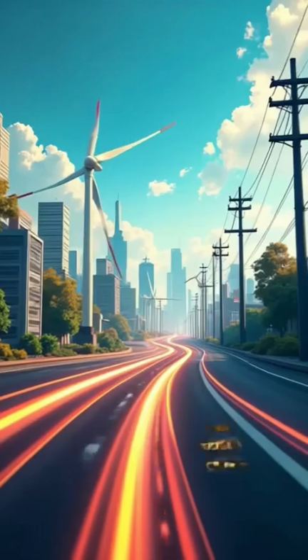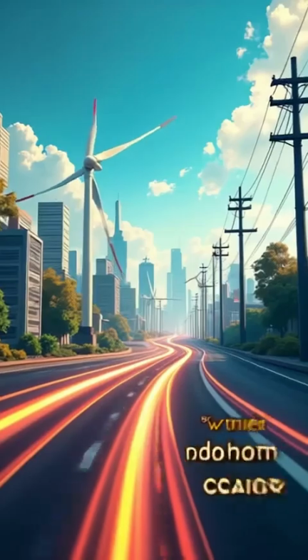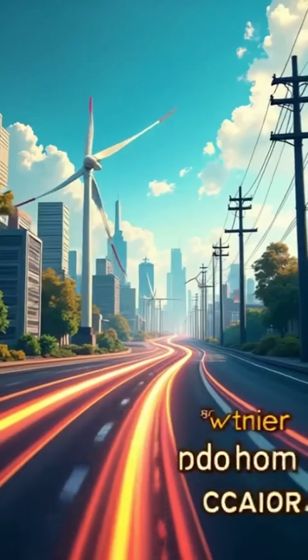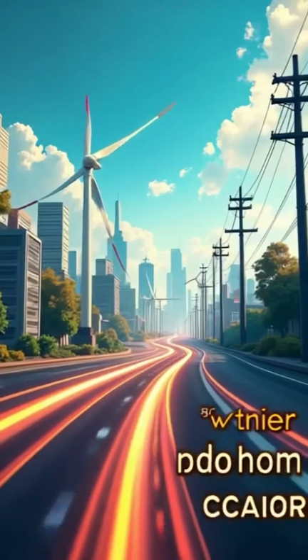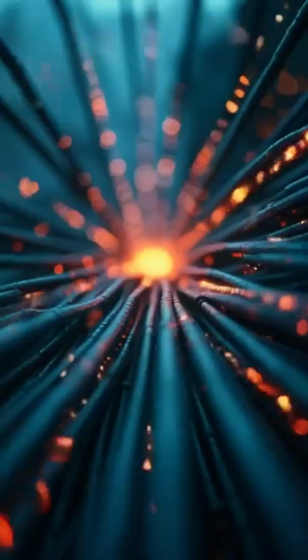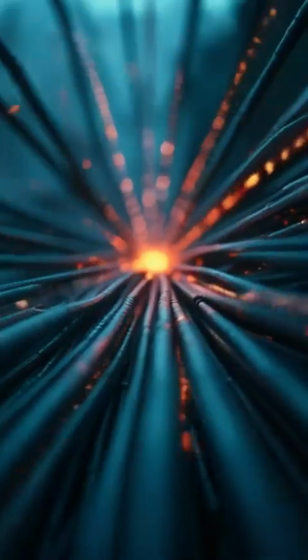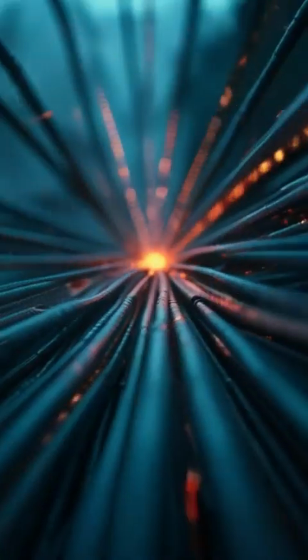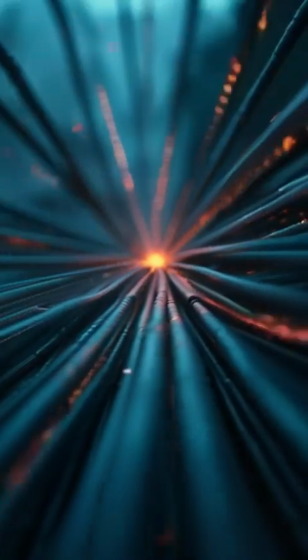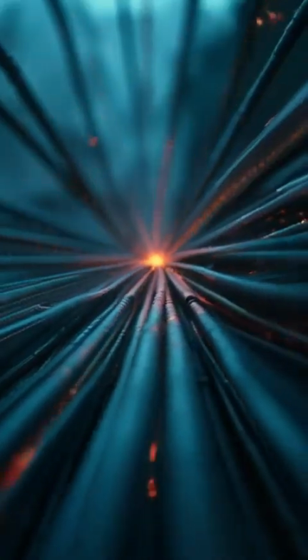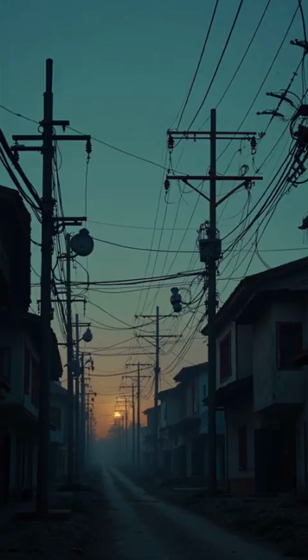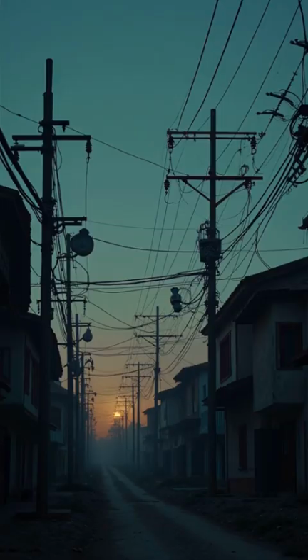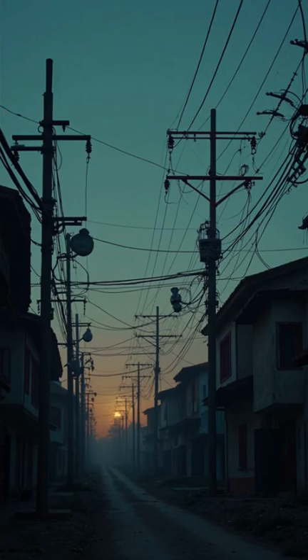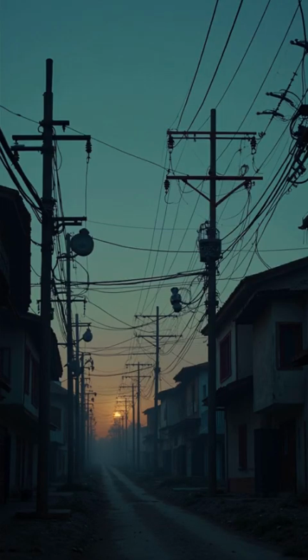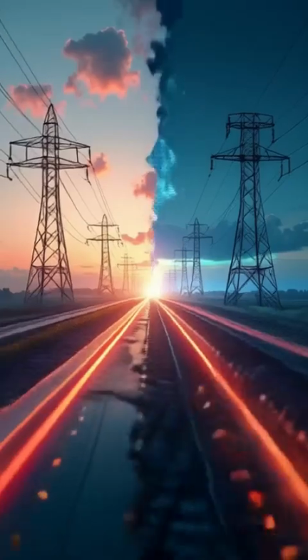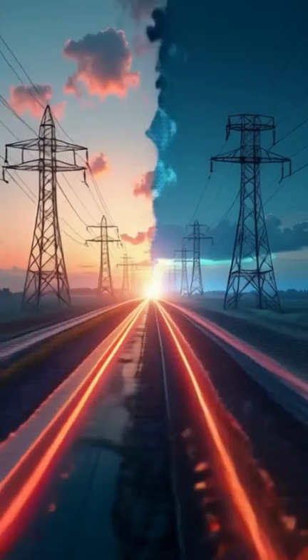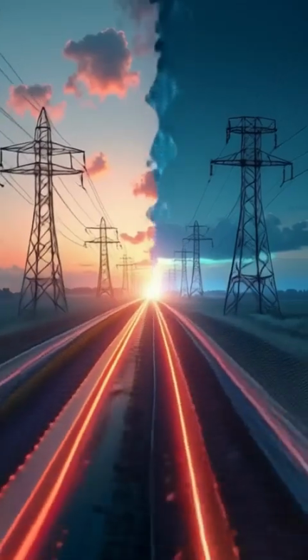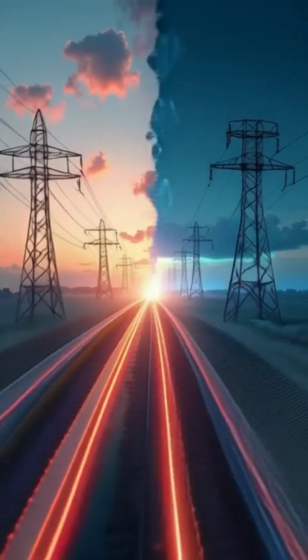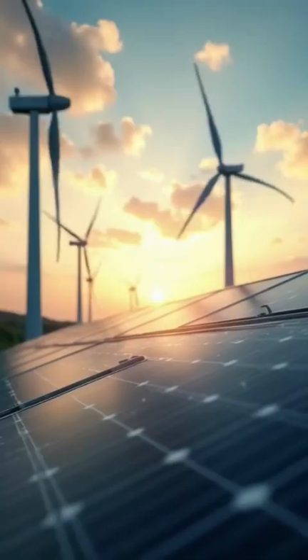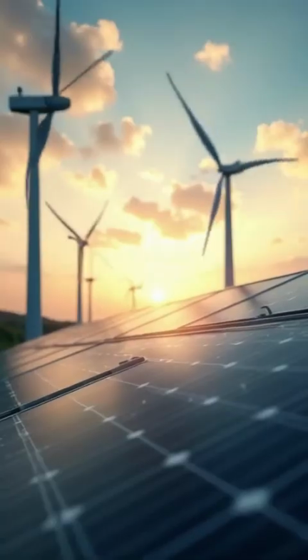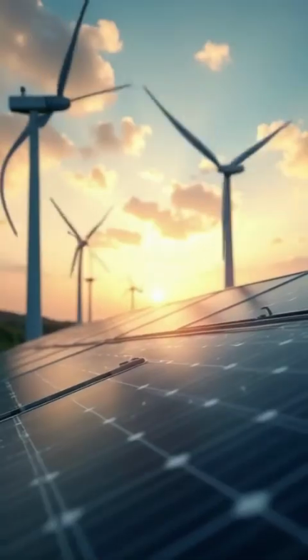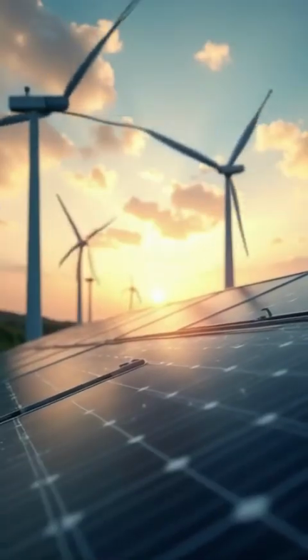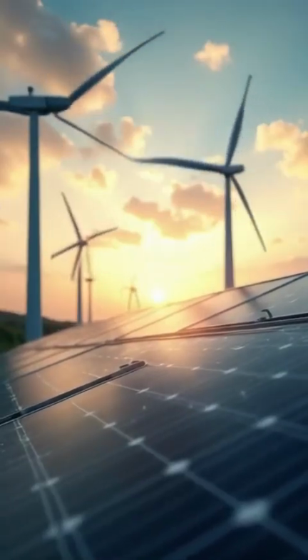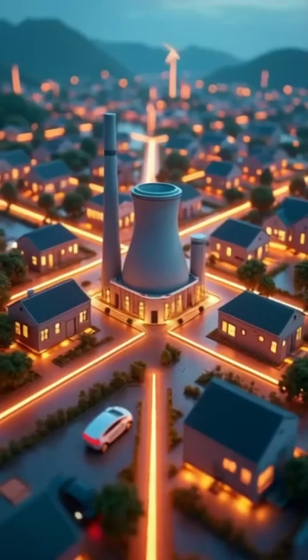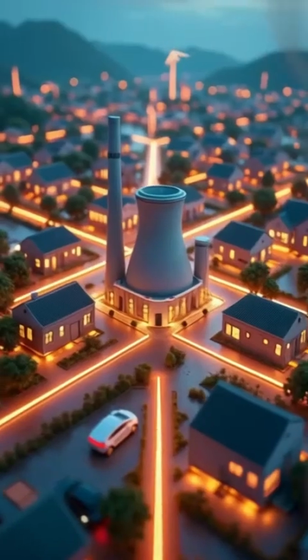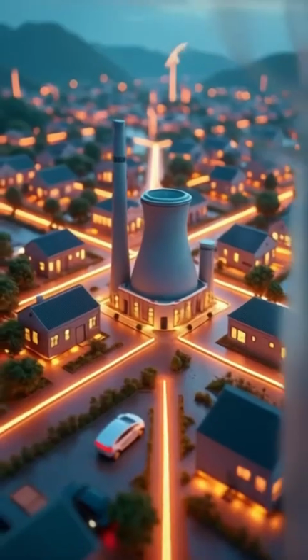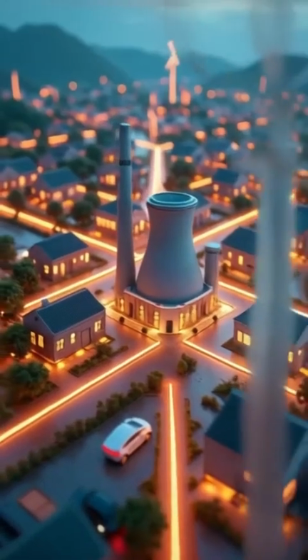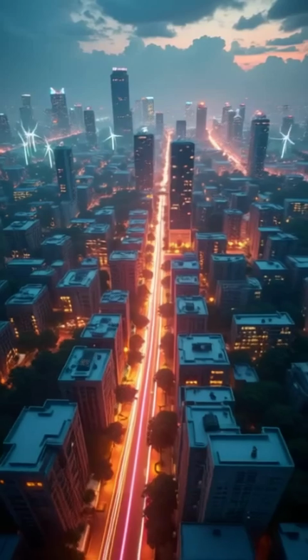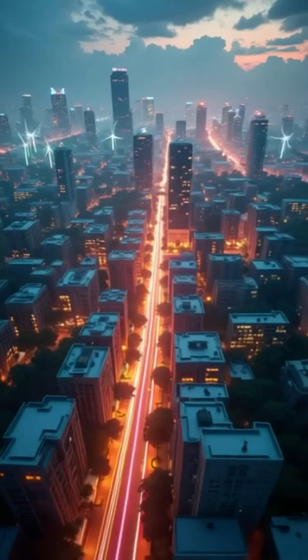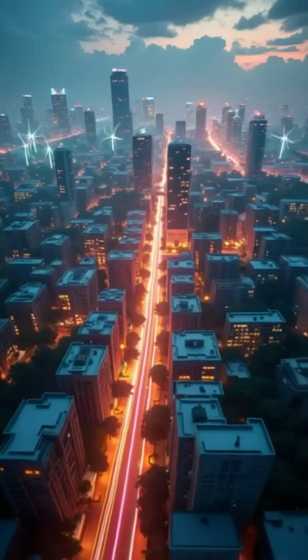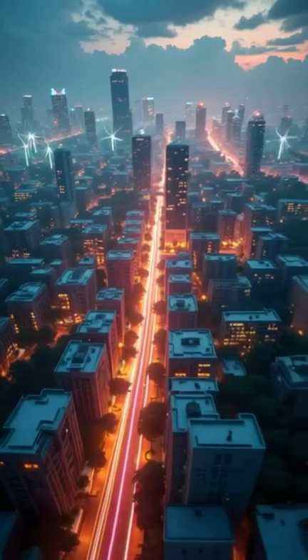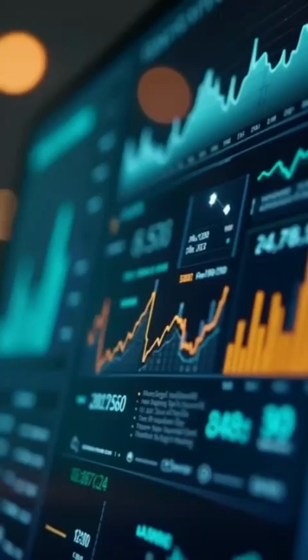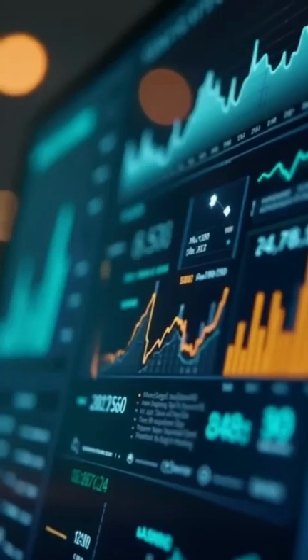What is a smart grid? Ever wondered how your electricity stays so reliable? Meet the smart grid, the brain of modern energy.